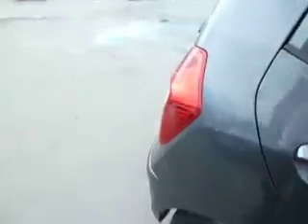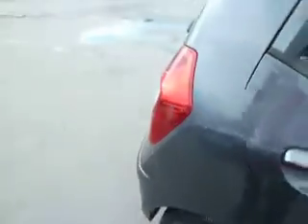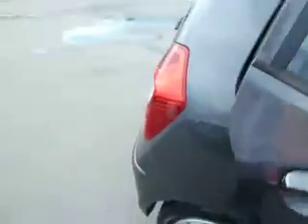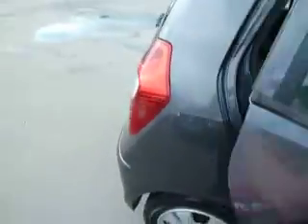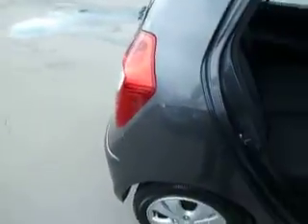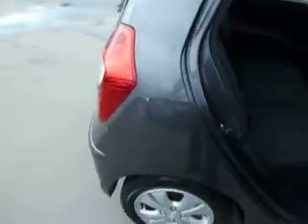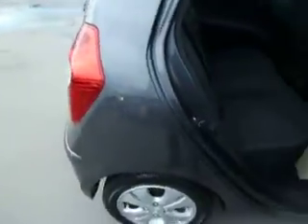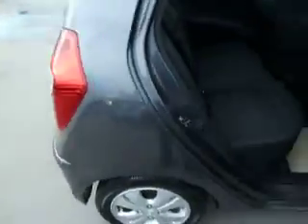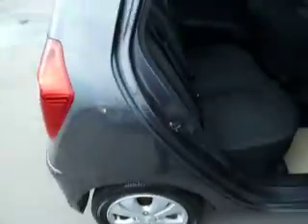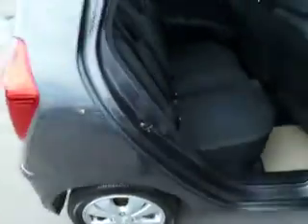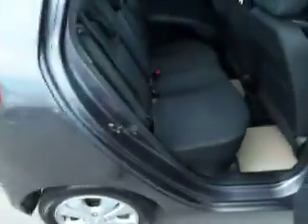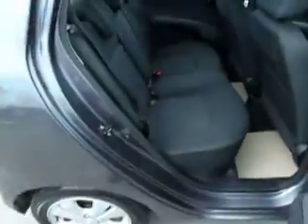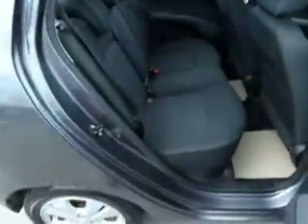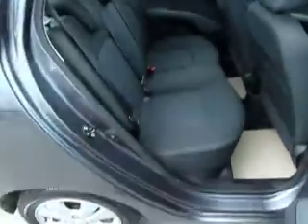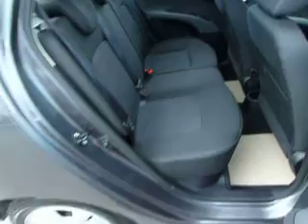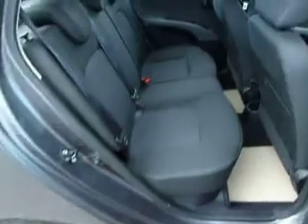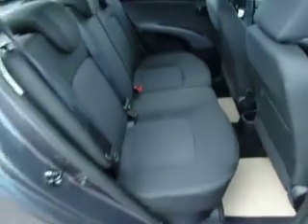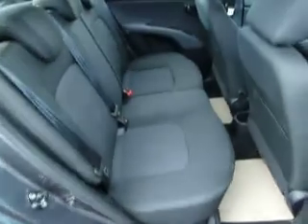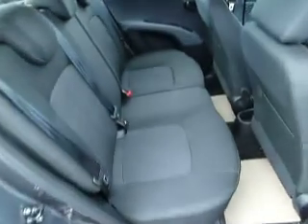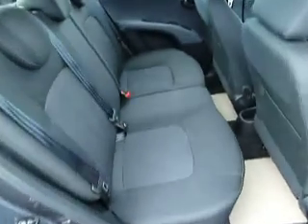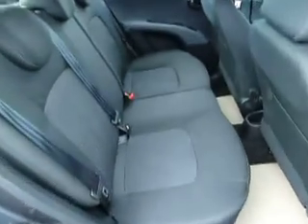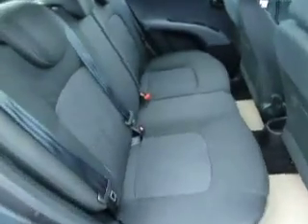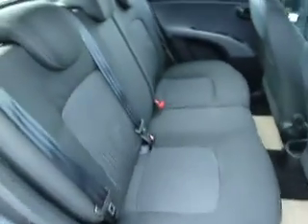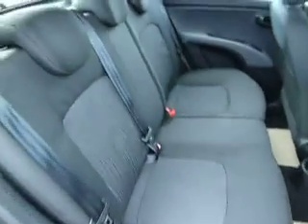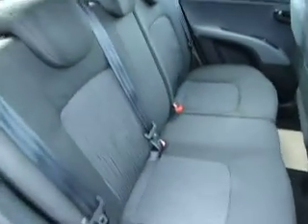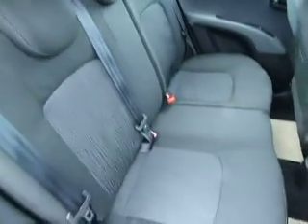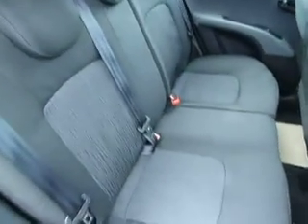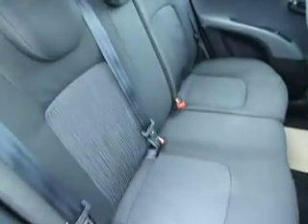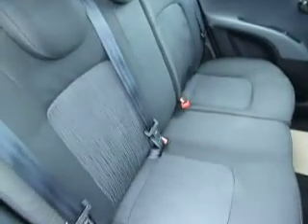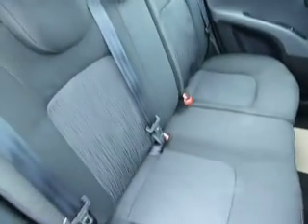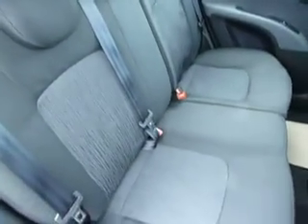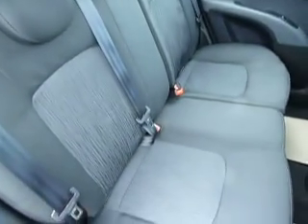Have a quick look into the rear. Again, for a small city car there's still plenty of room in it.